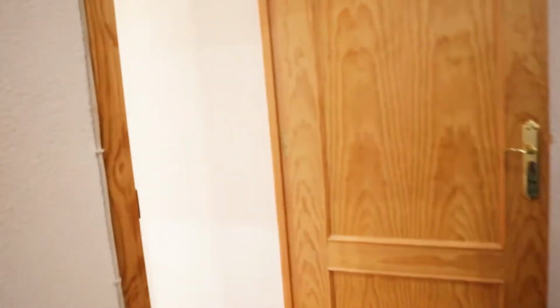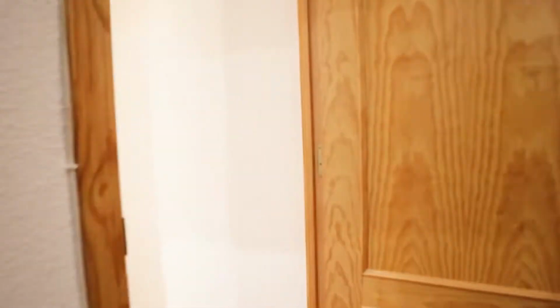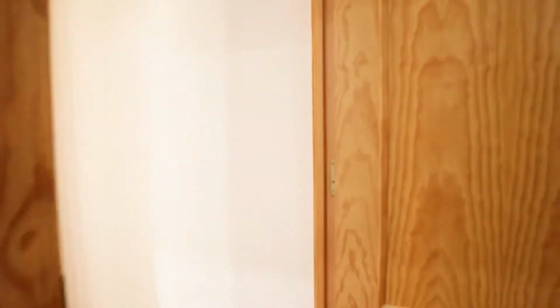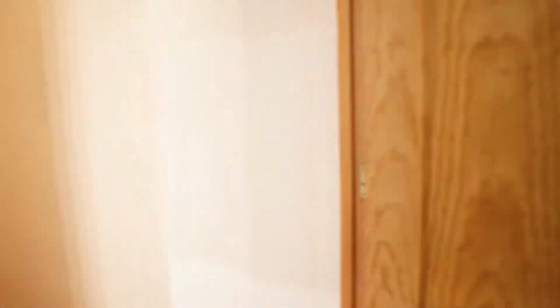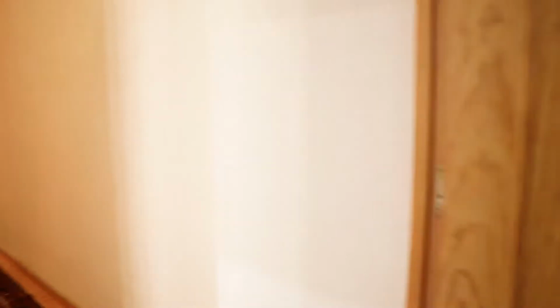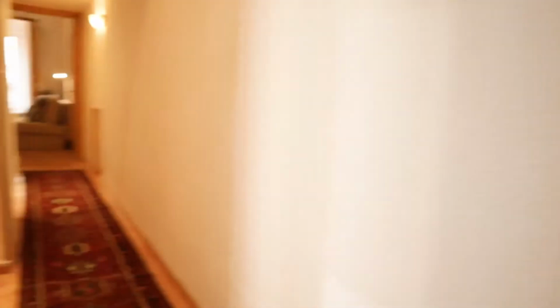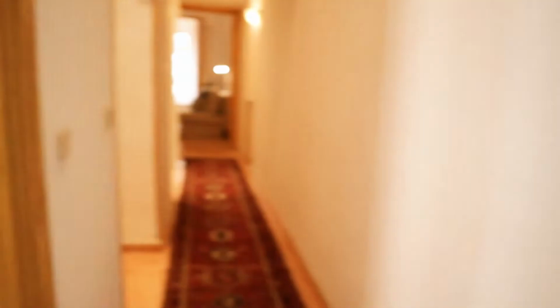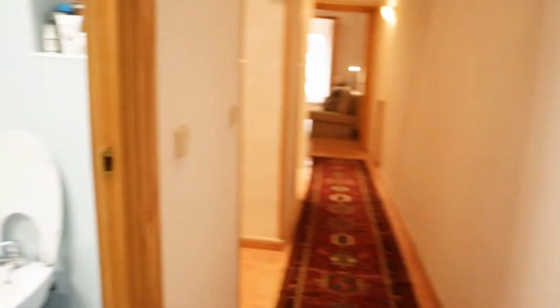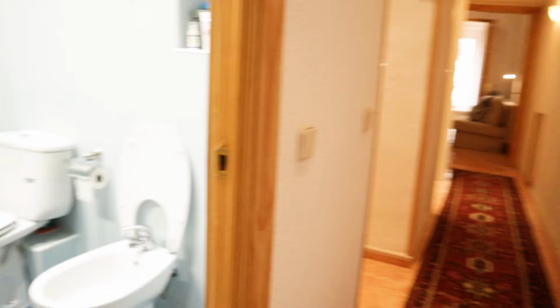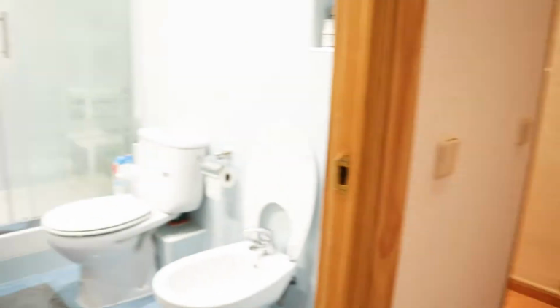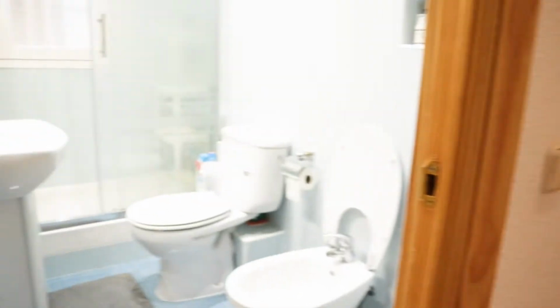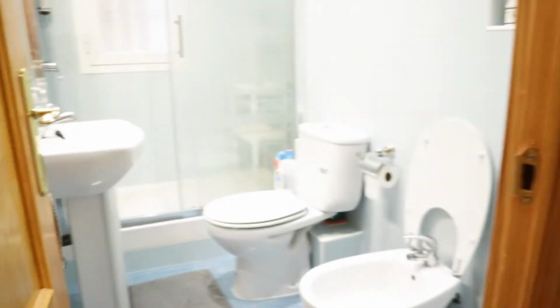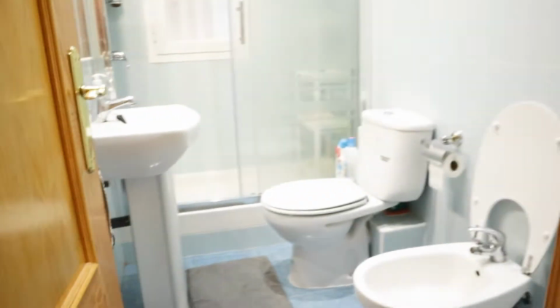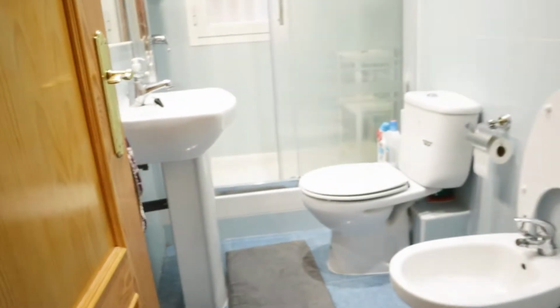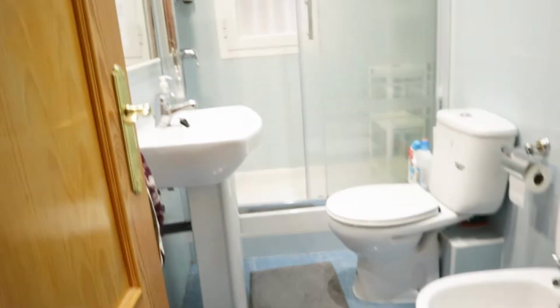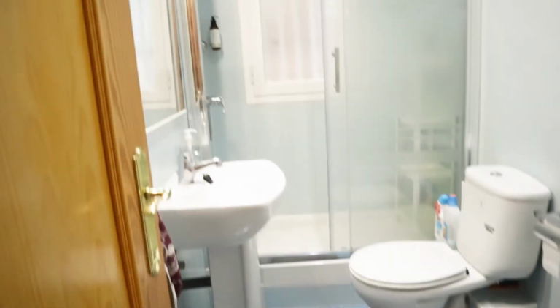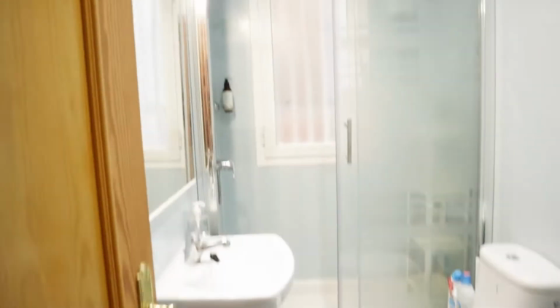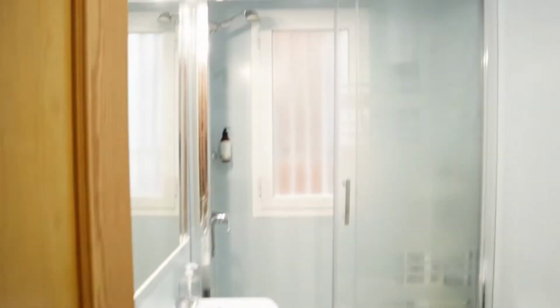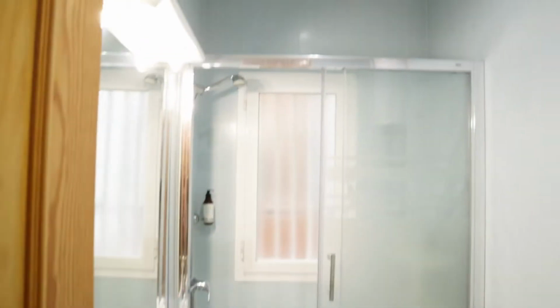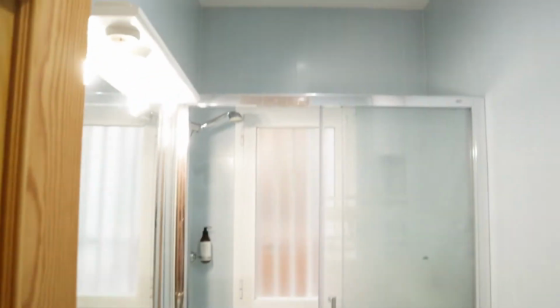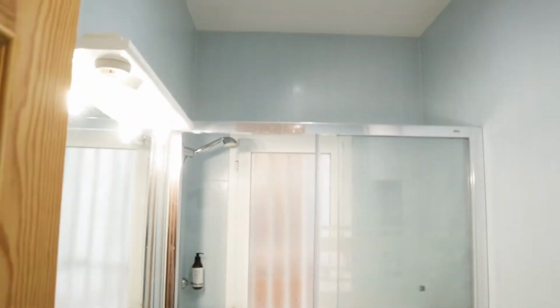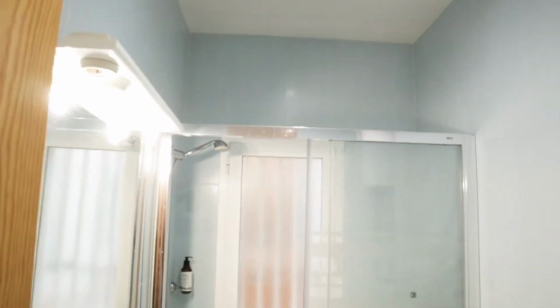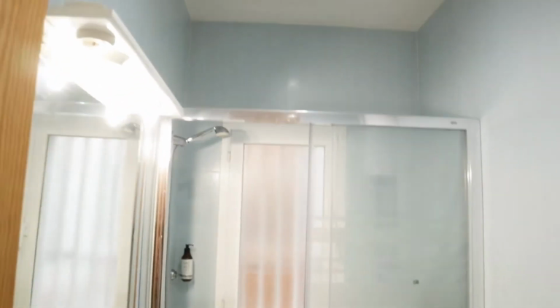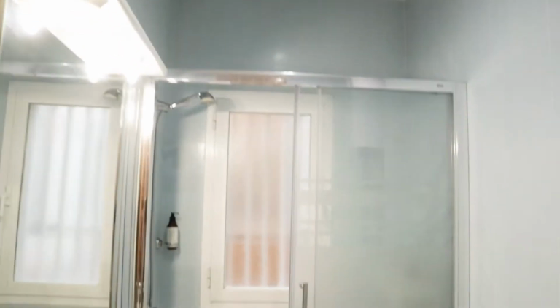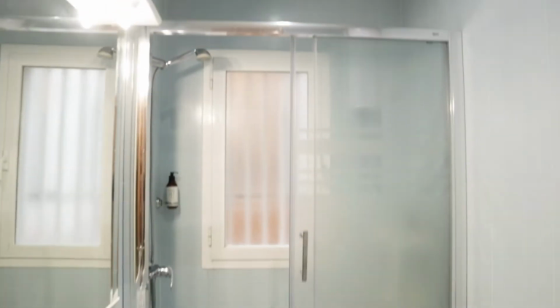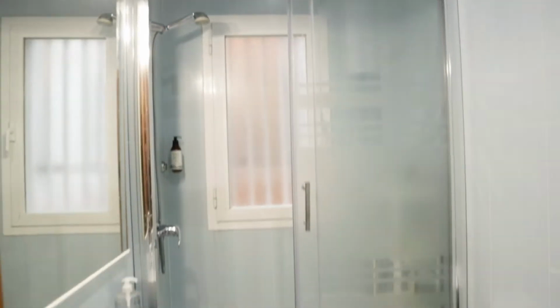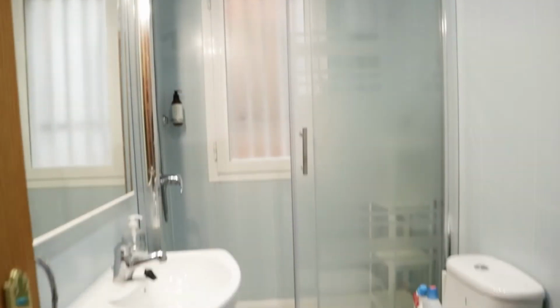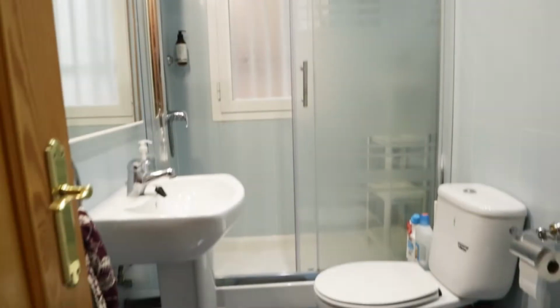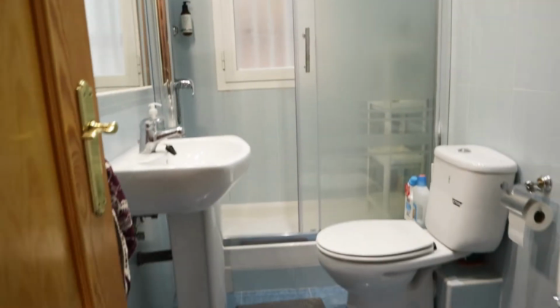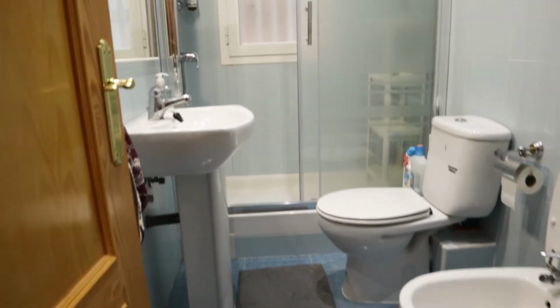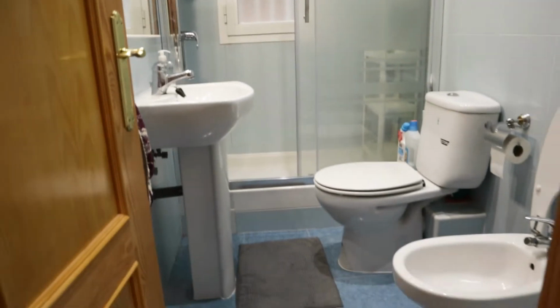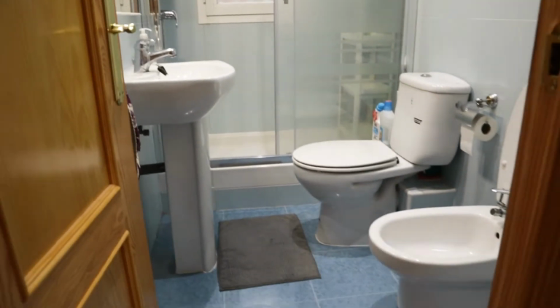Next to this bedroom, we found the bathroom of the apartment, ready to use.